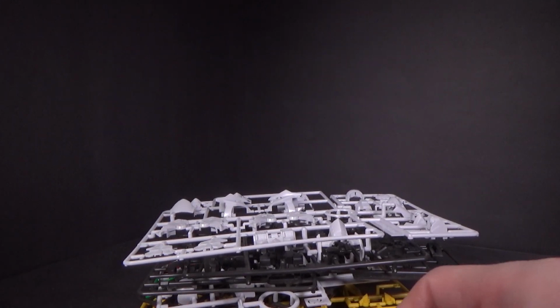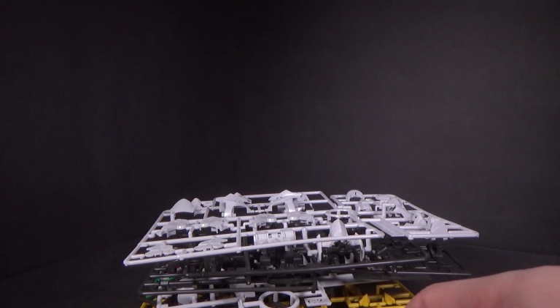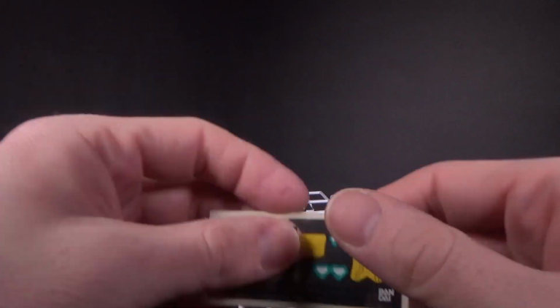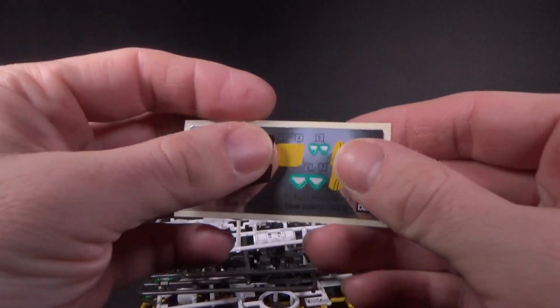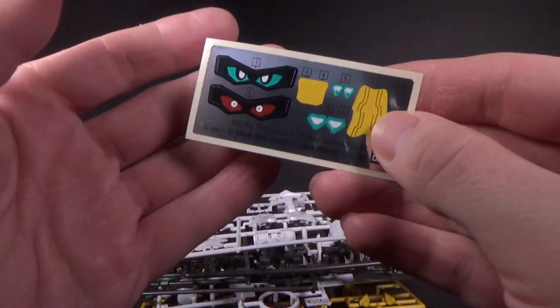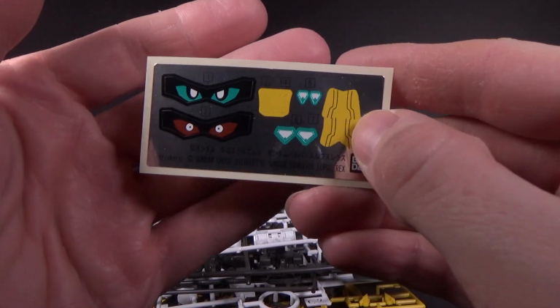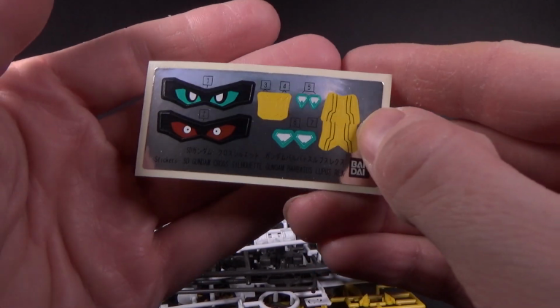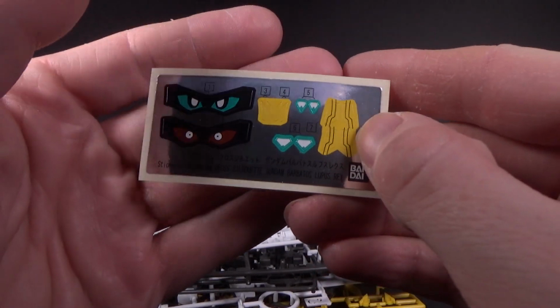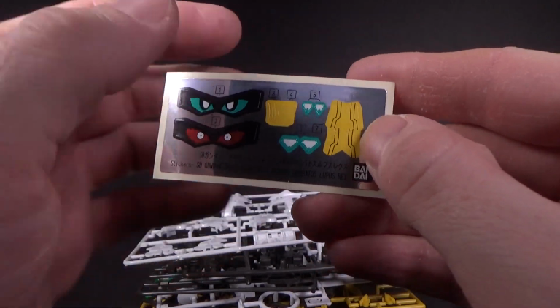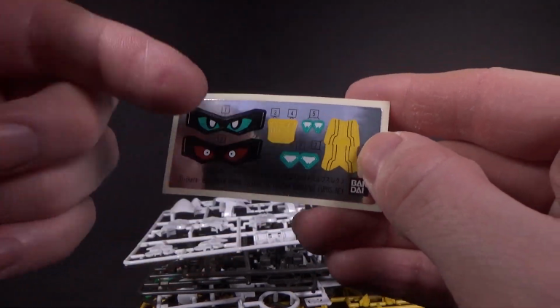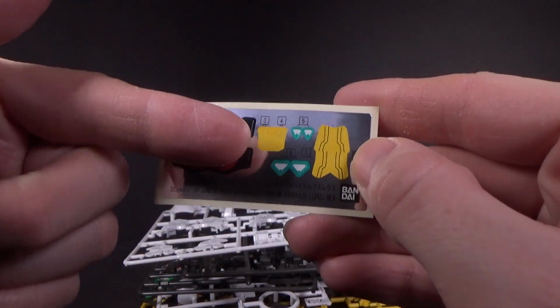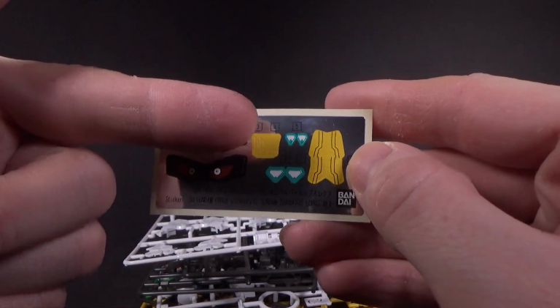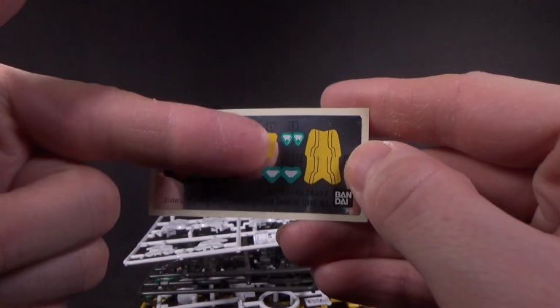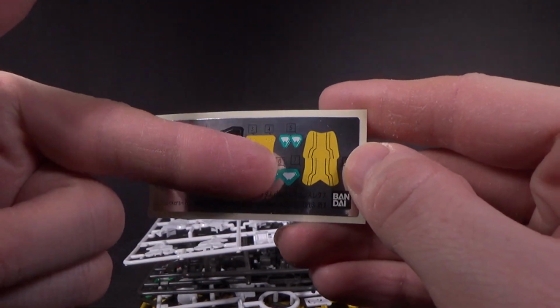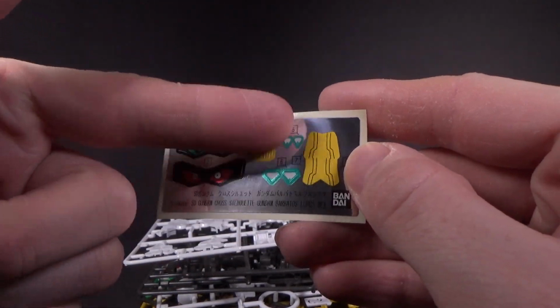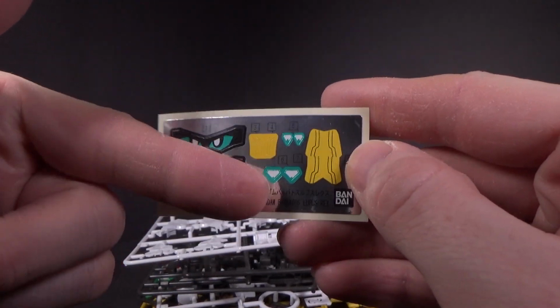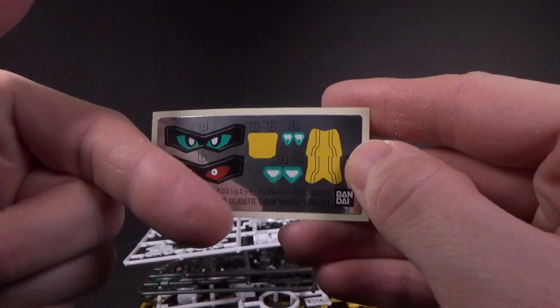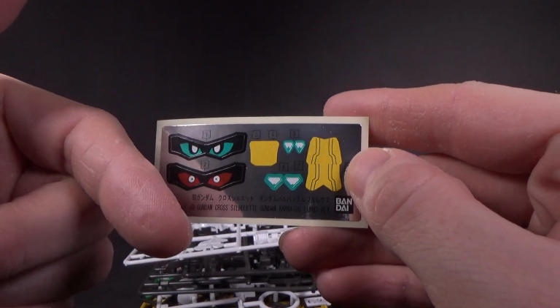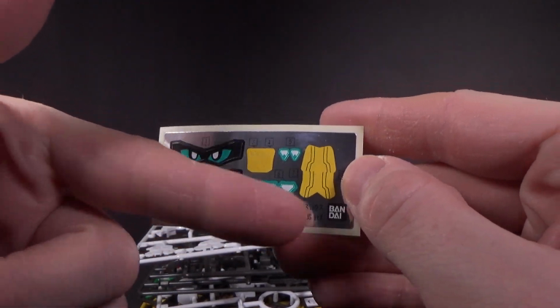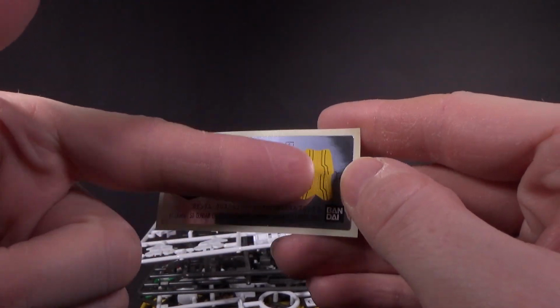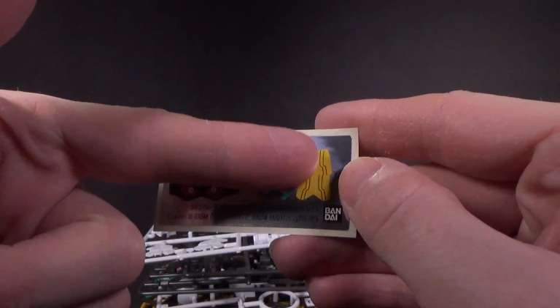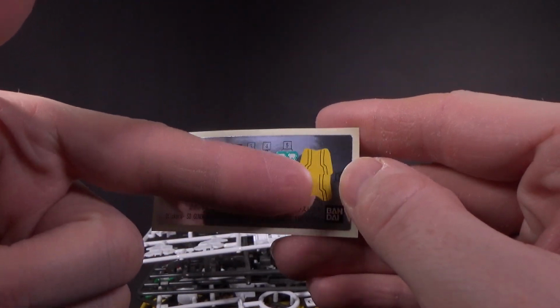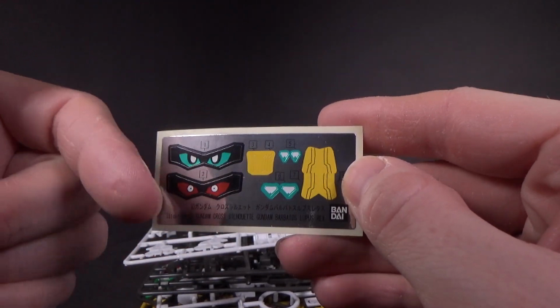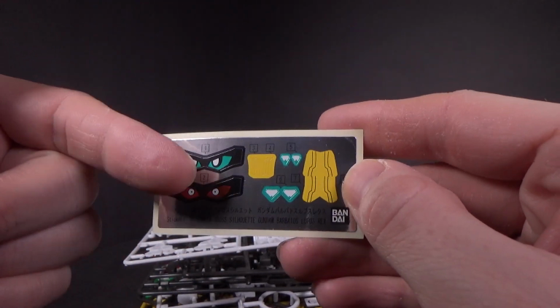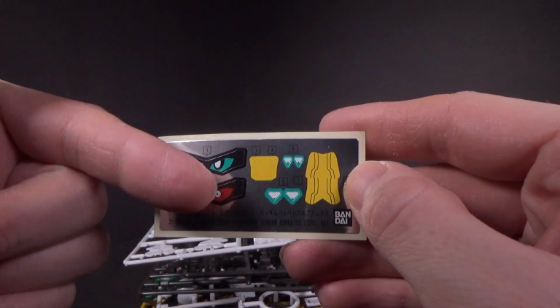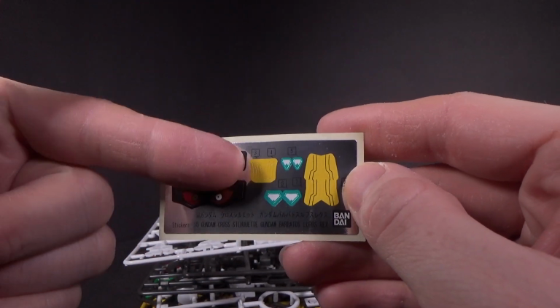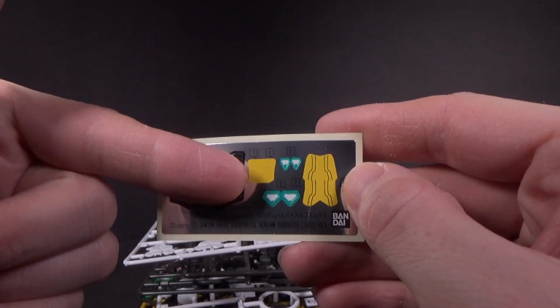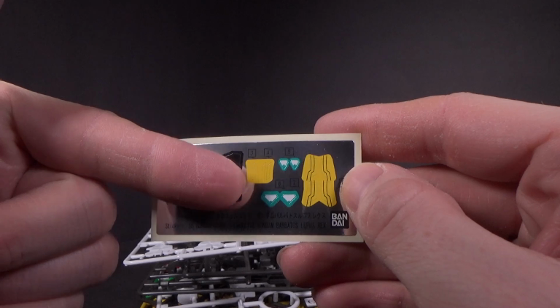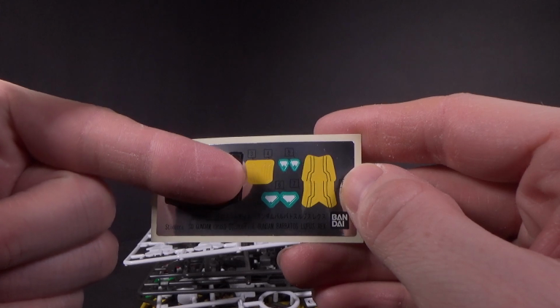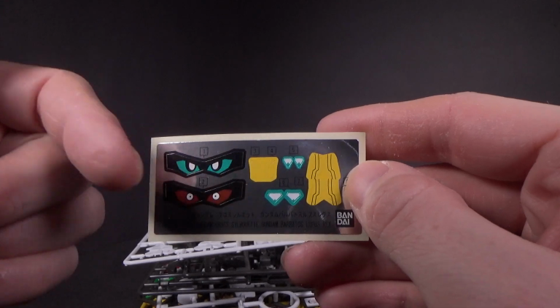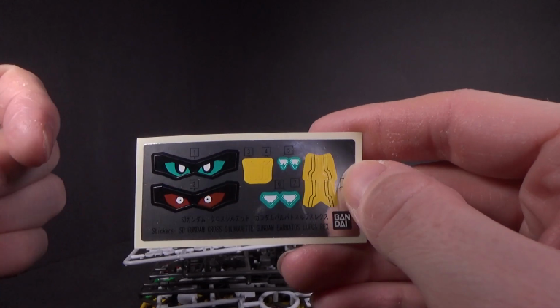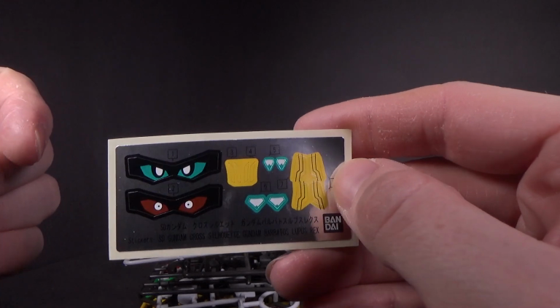Not very many stickers really — just the symbols, which makes sense, and I think the chest and probably the head.